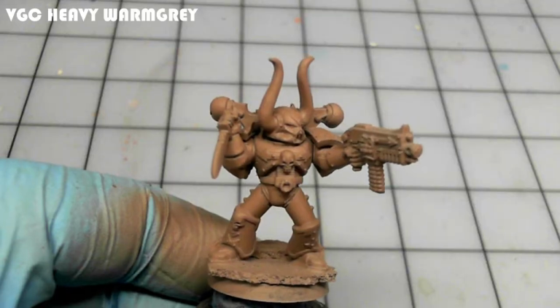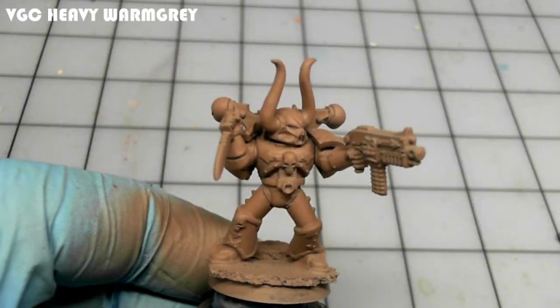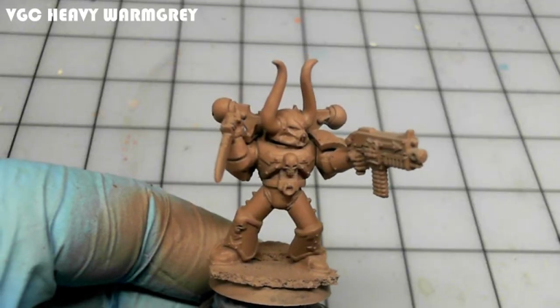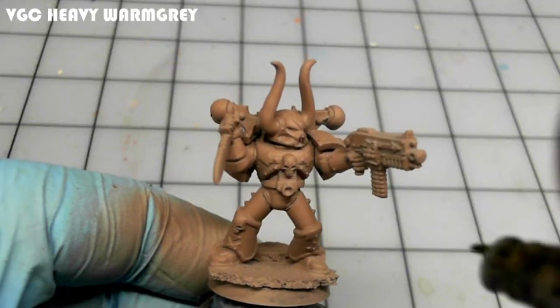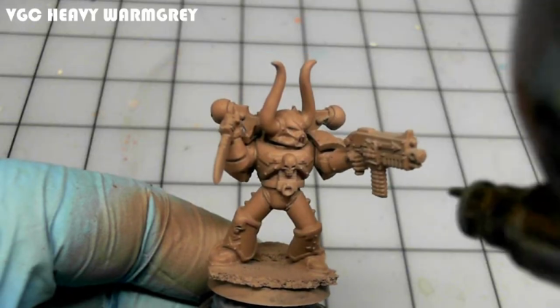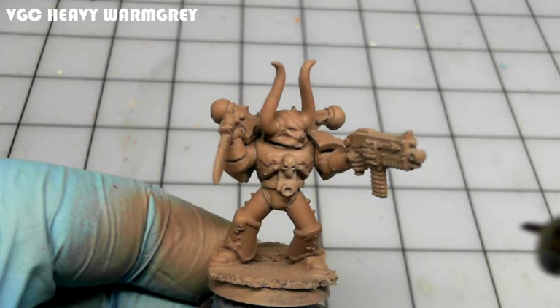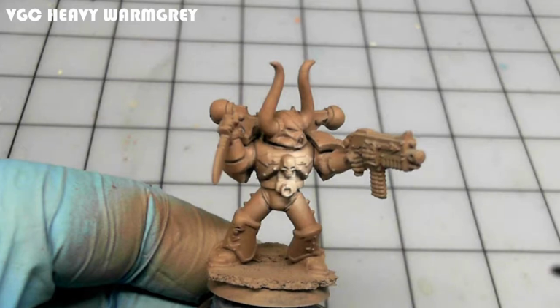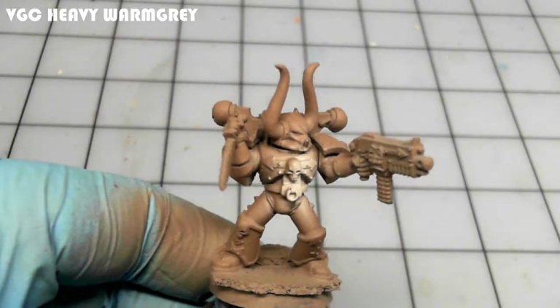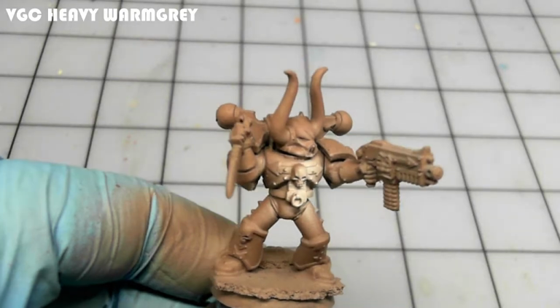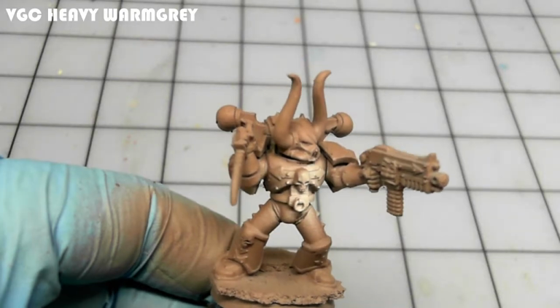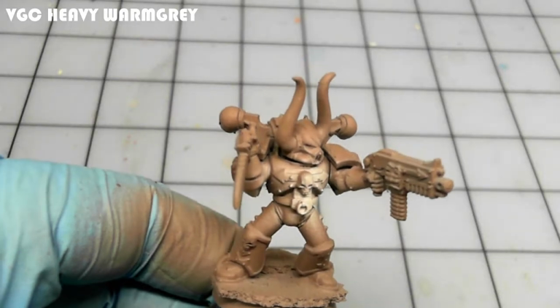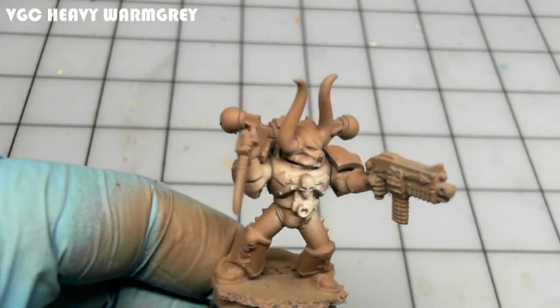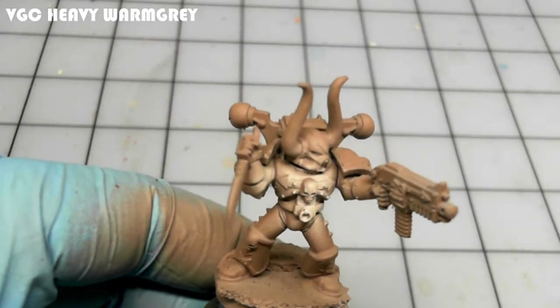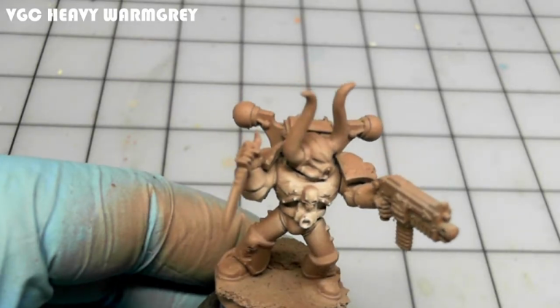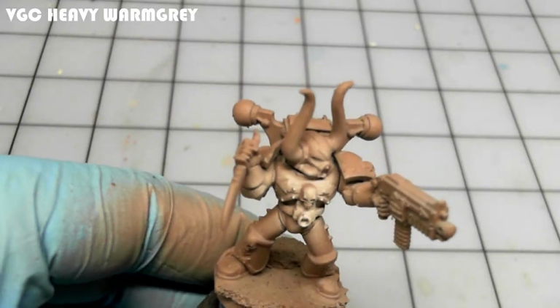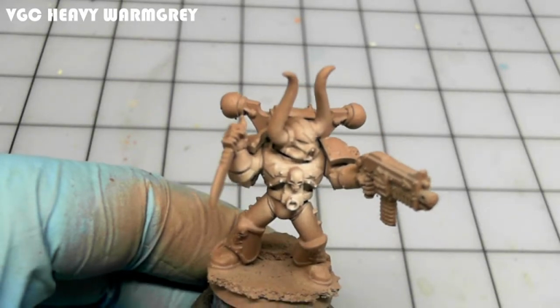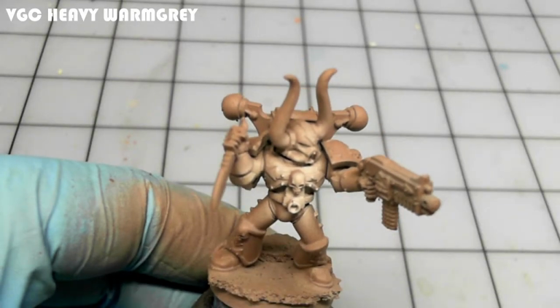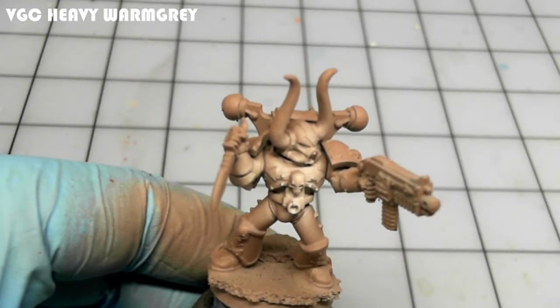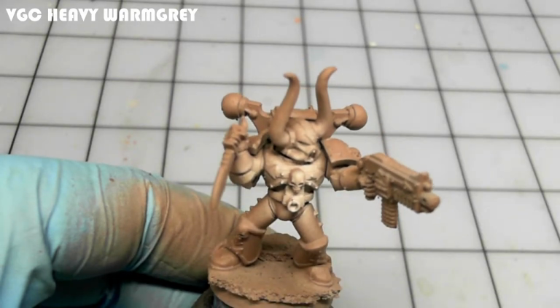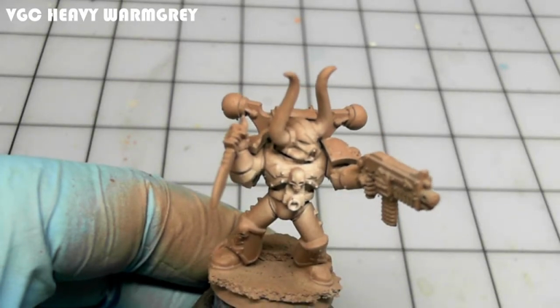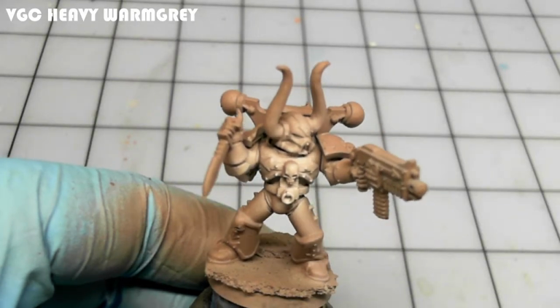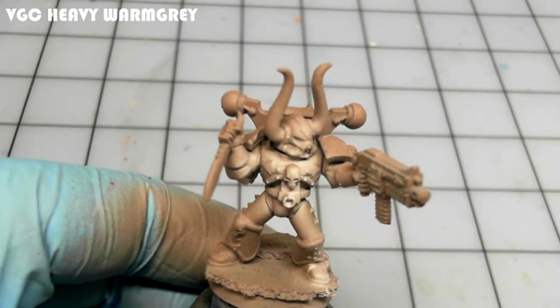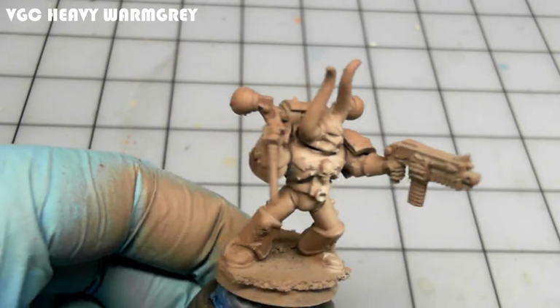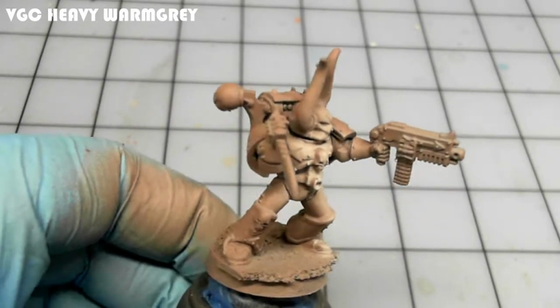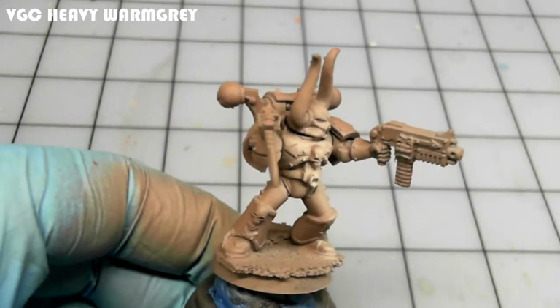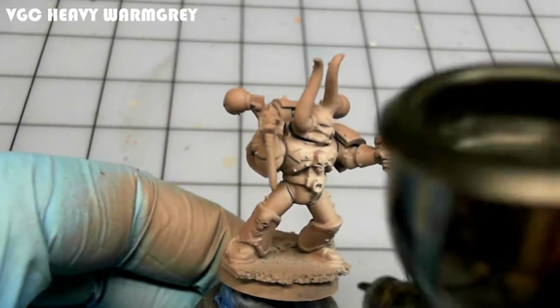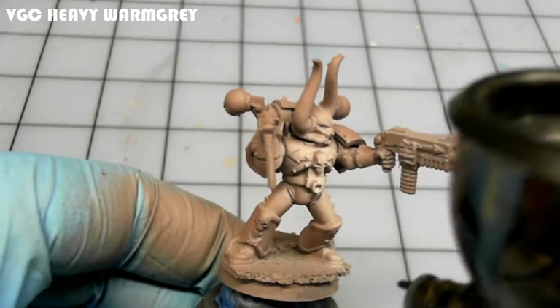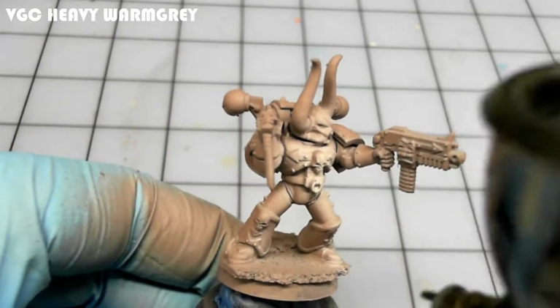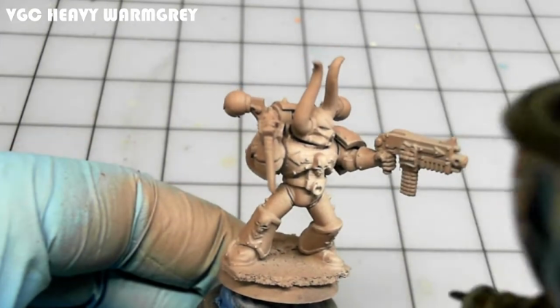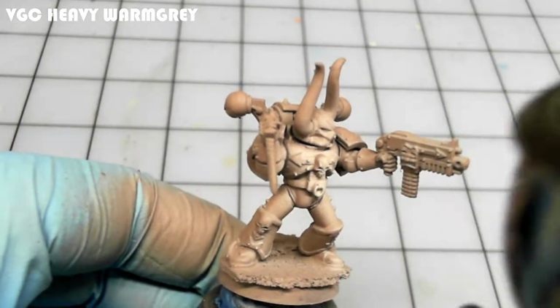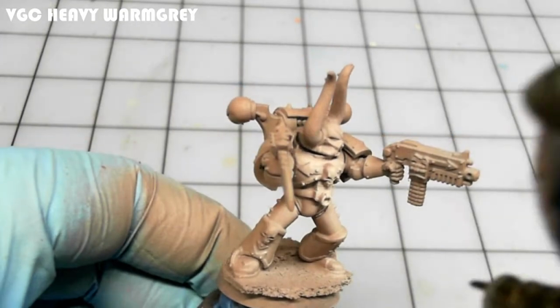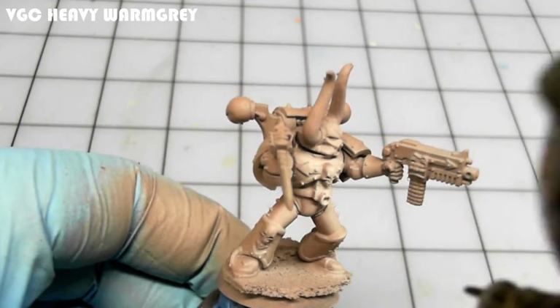In case I didn't mention it, I did prime the figure gray with Vallejo Polyurethane Primer.